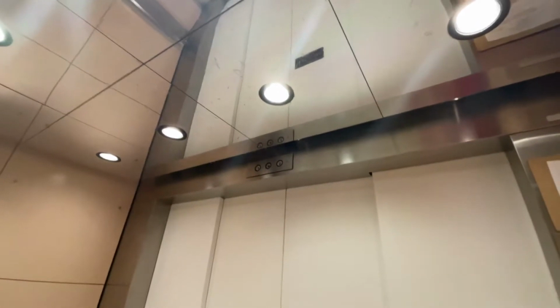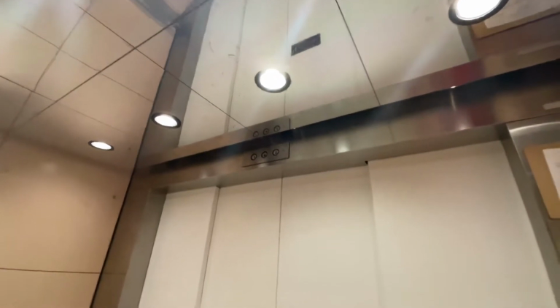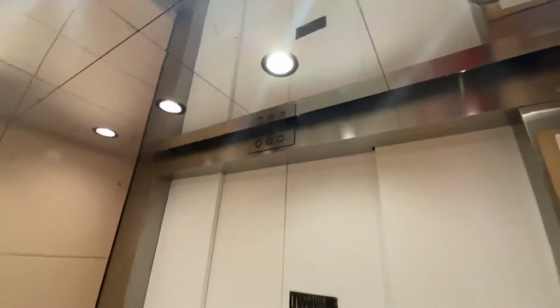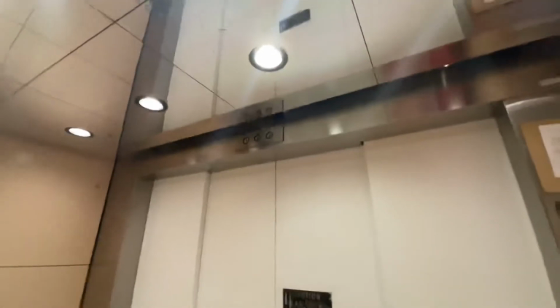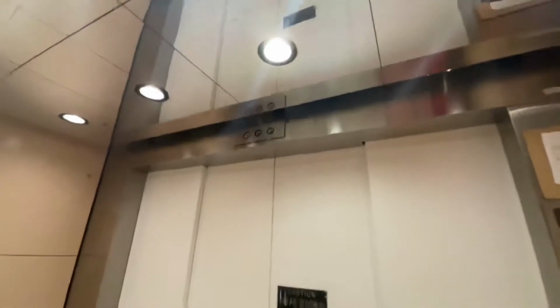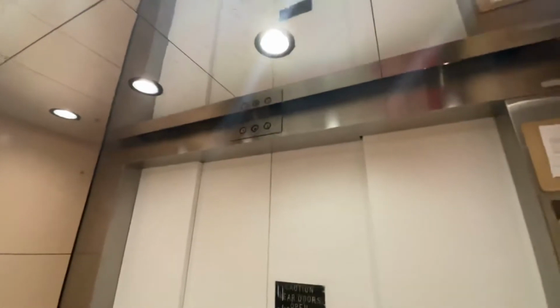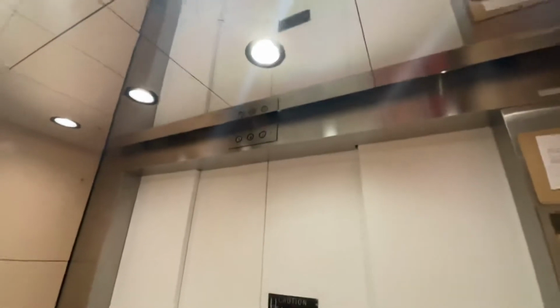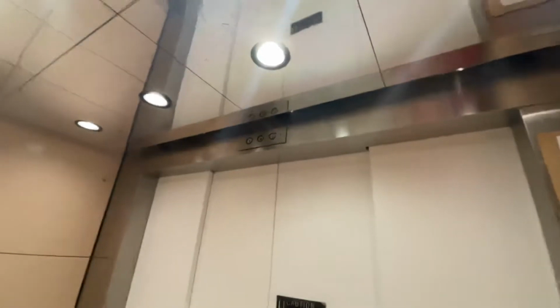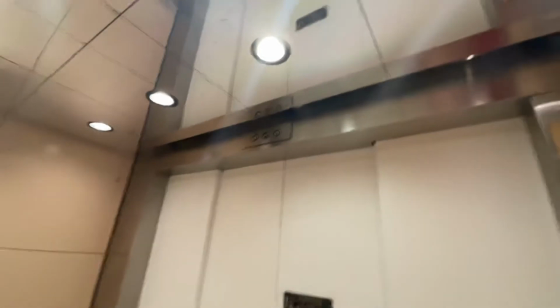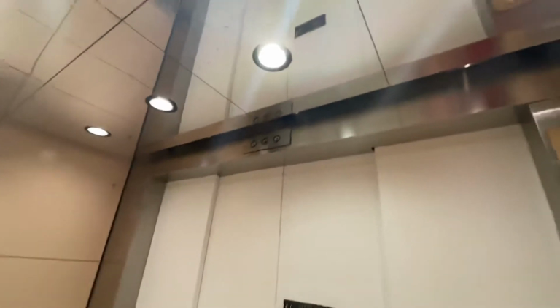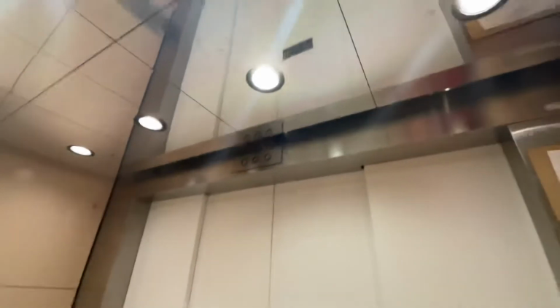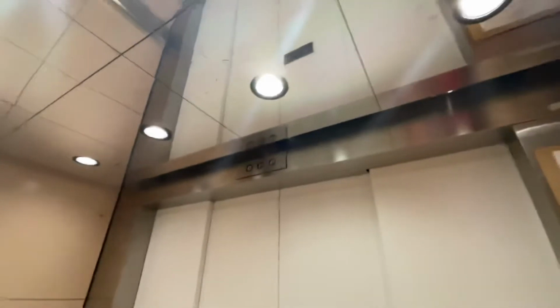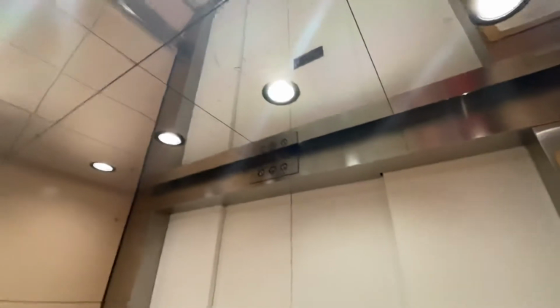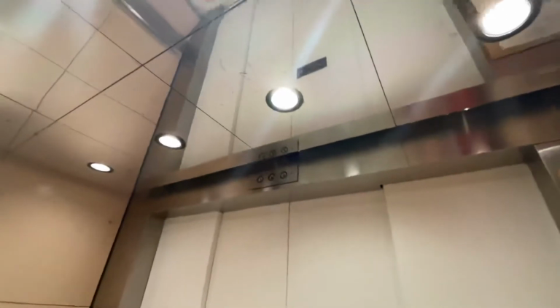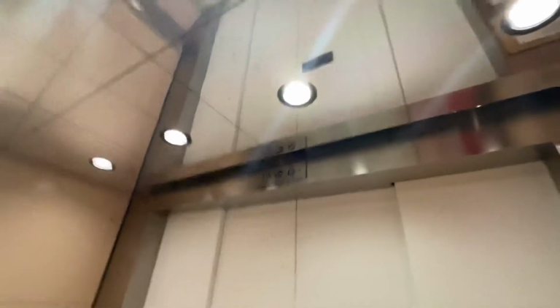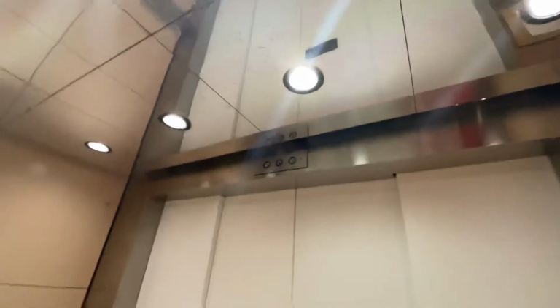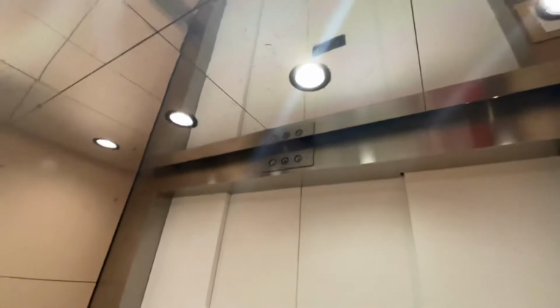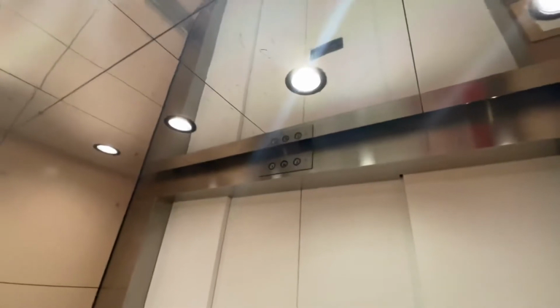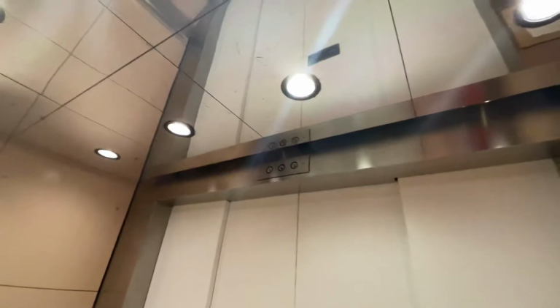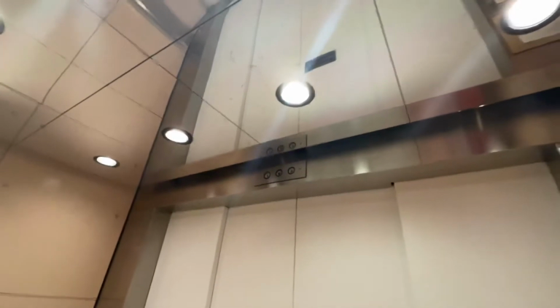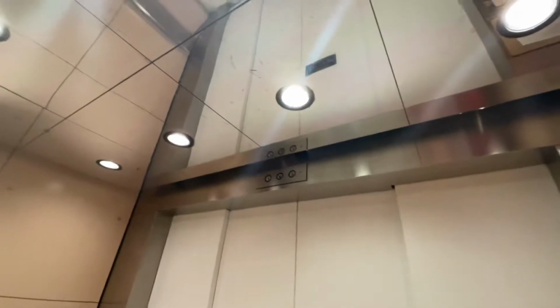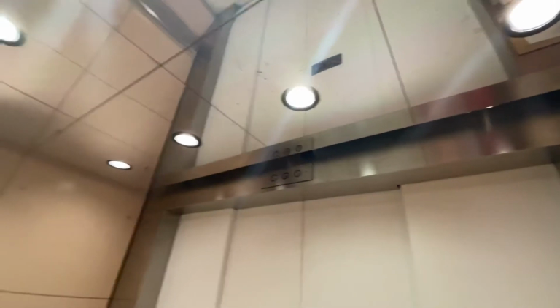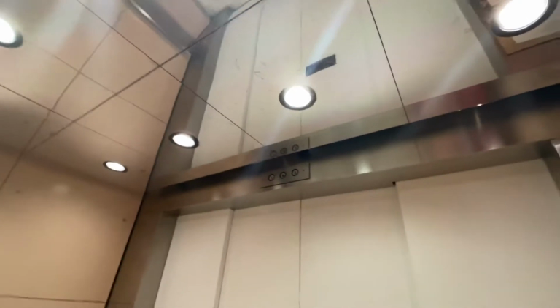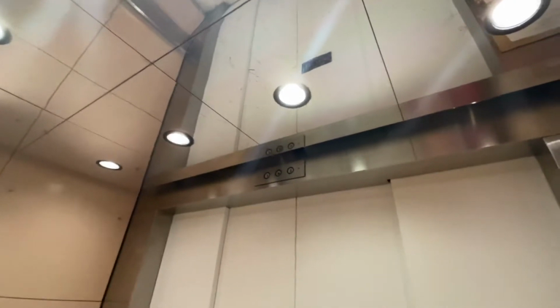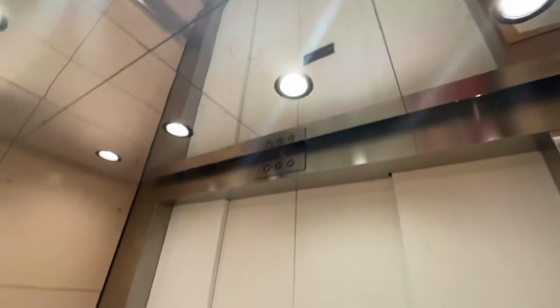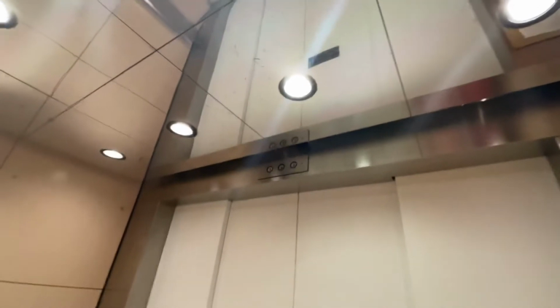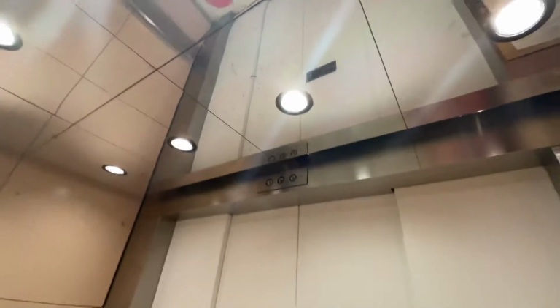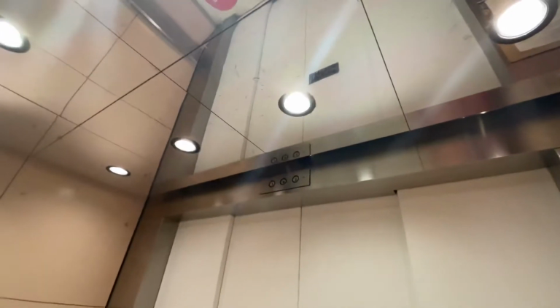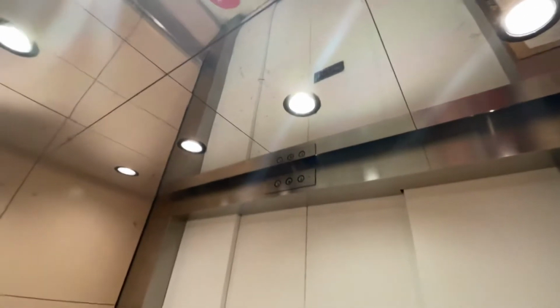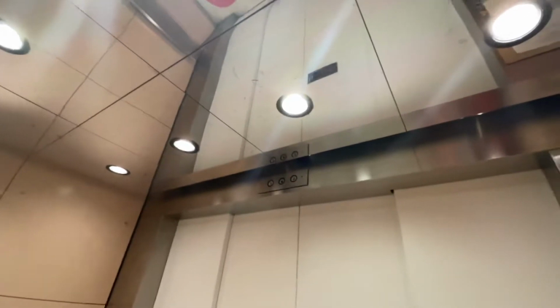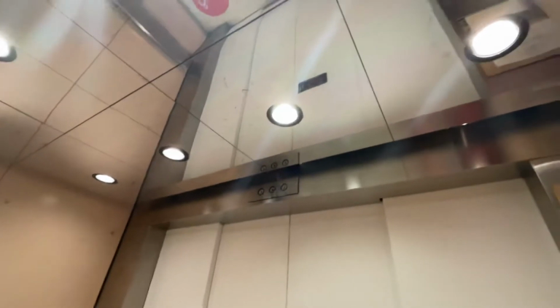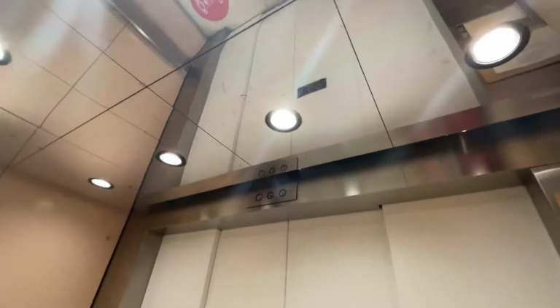This is the elevator at Macy's at Concord Mall in Wilmington, Delaware. It's a United Elevator.